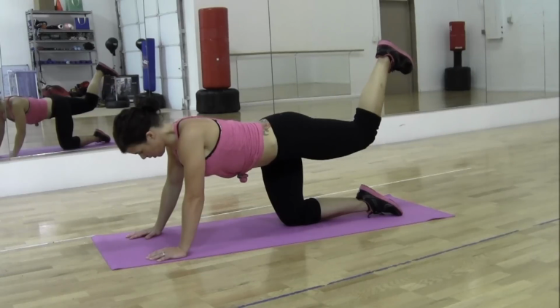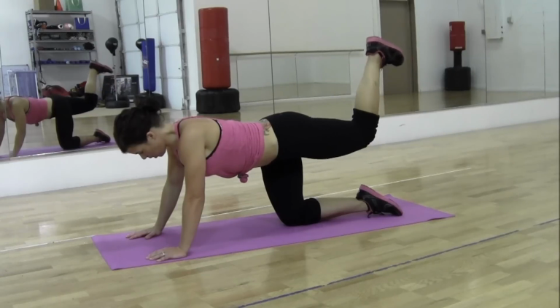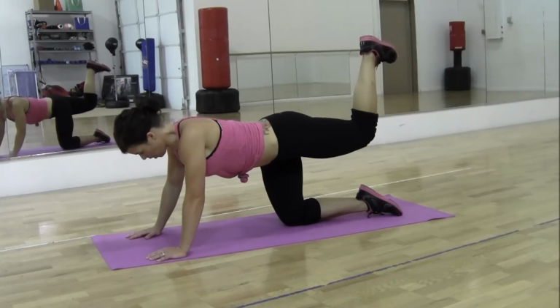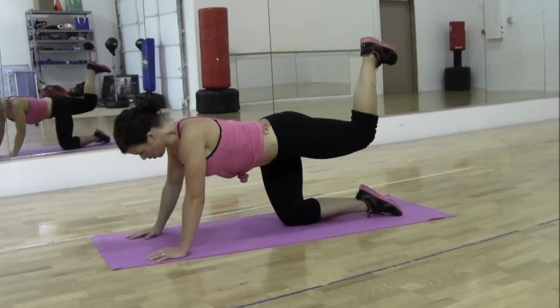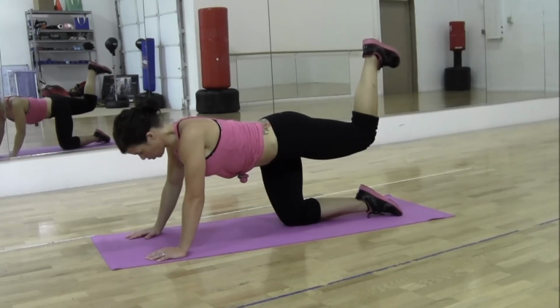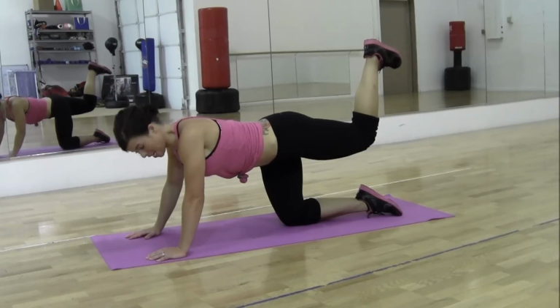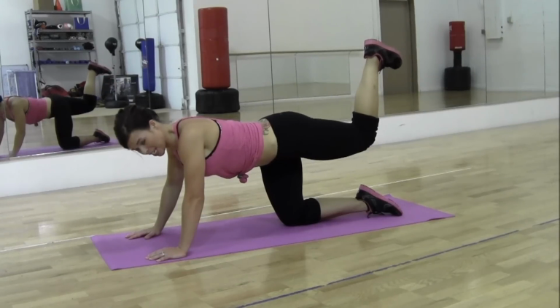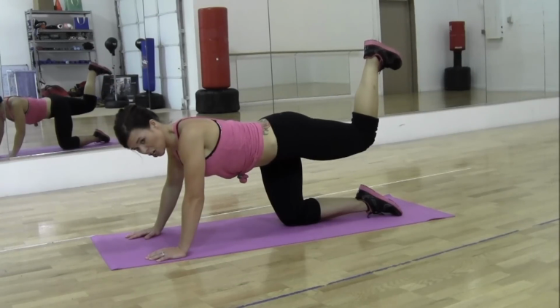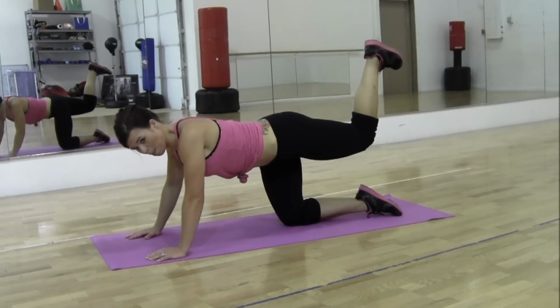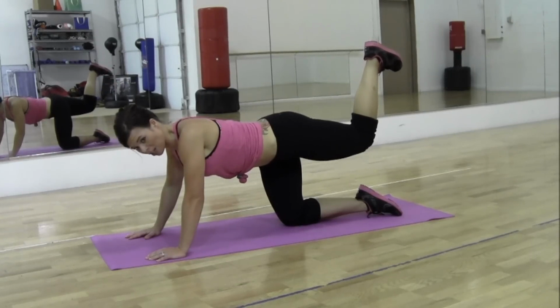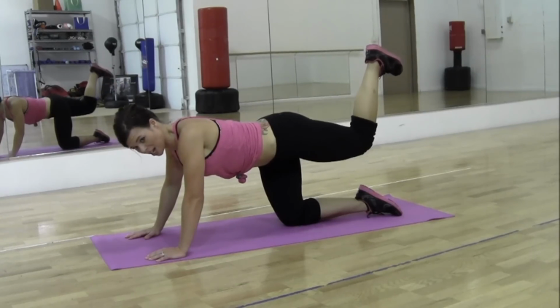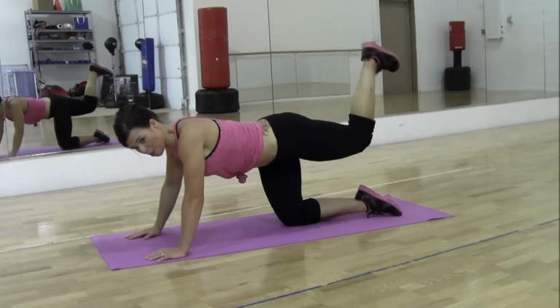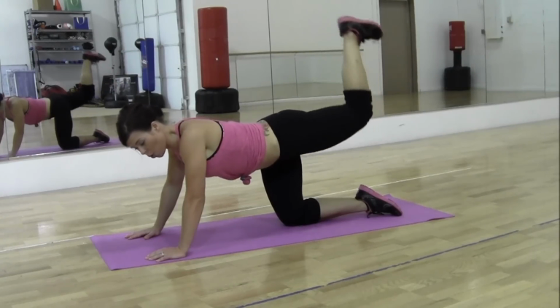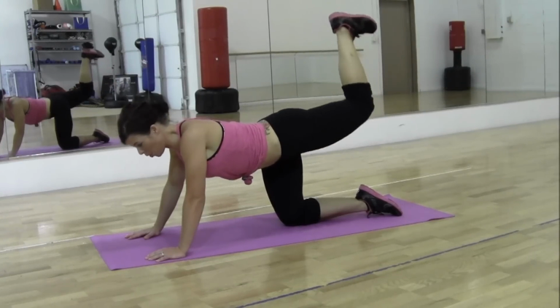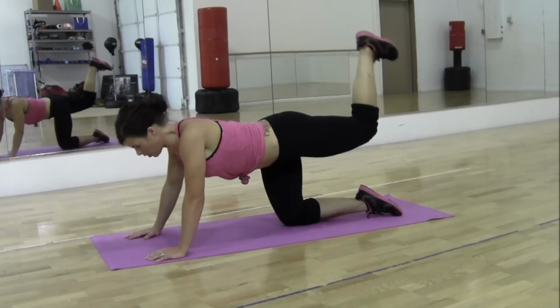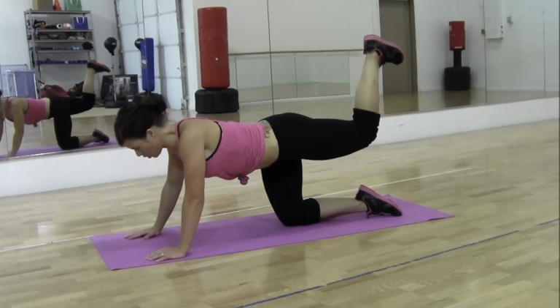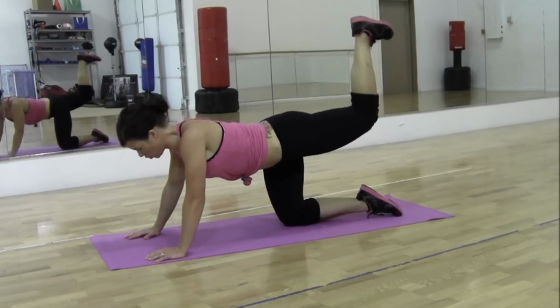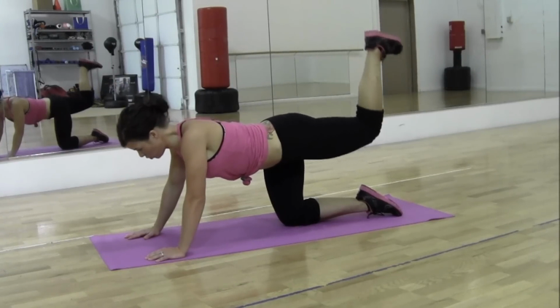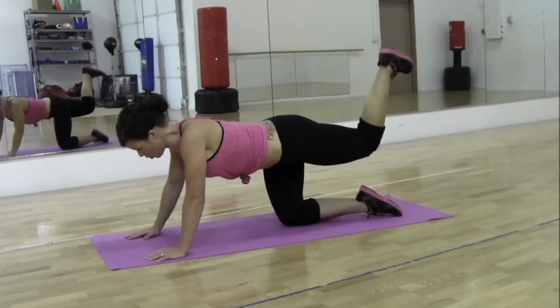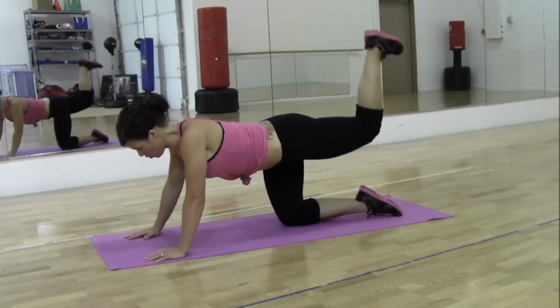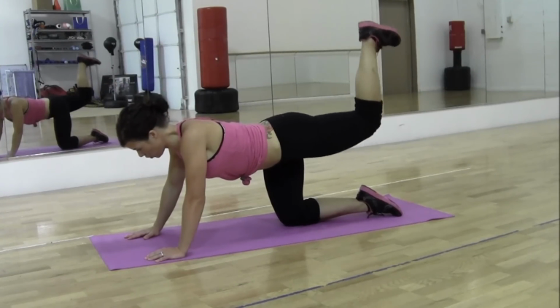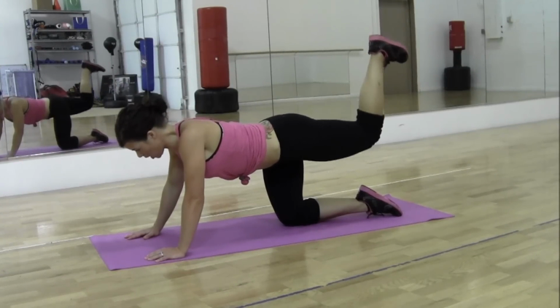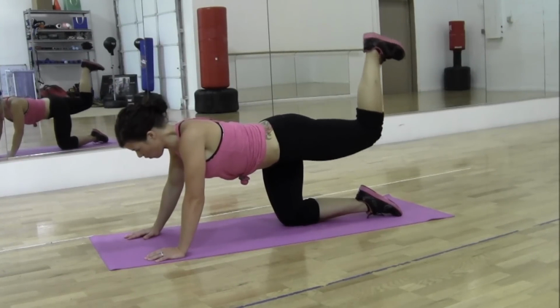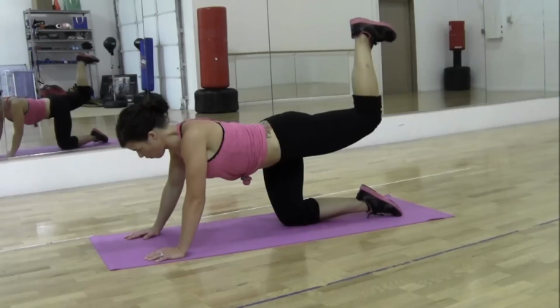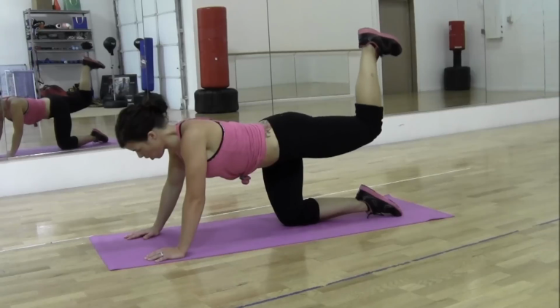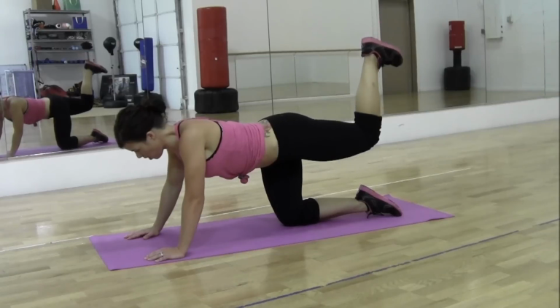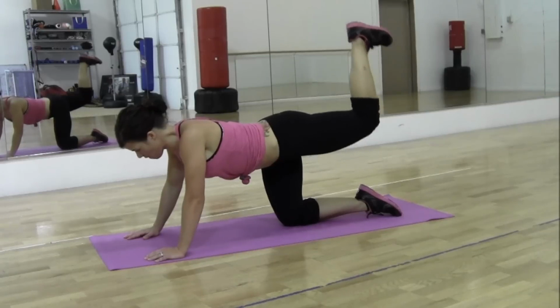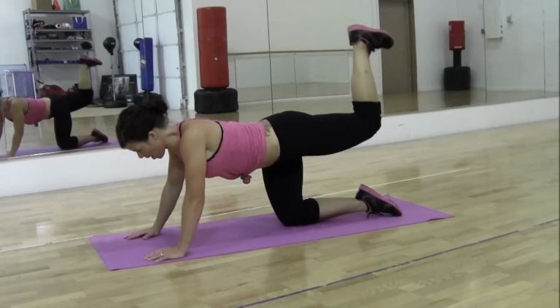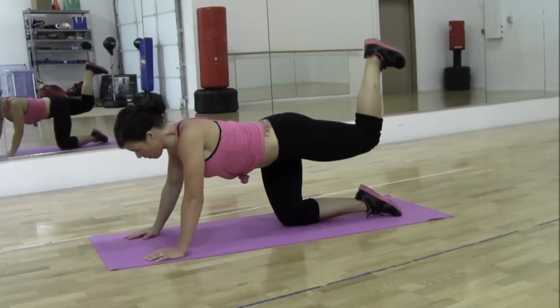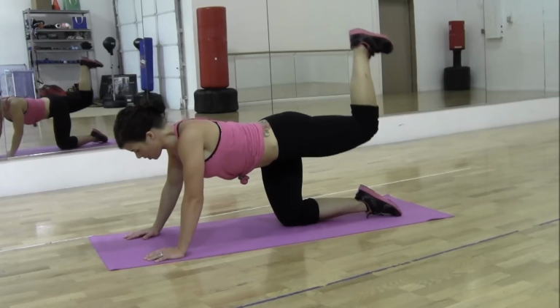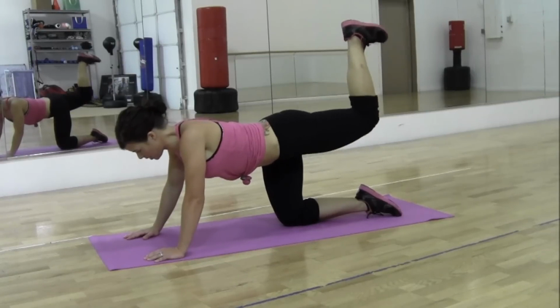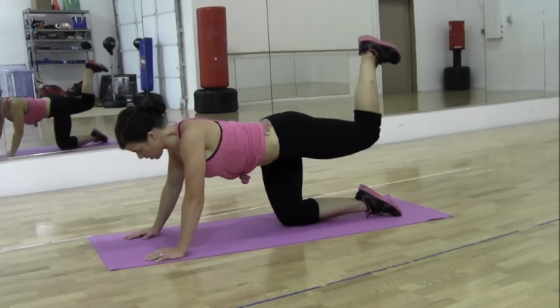And squeeze here, pulse it up. 1, 2, 3, 4, 5, 6,